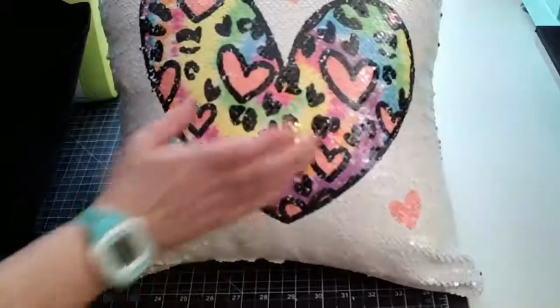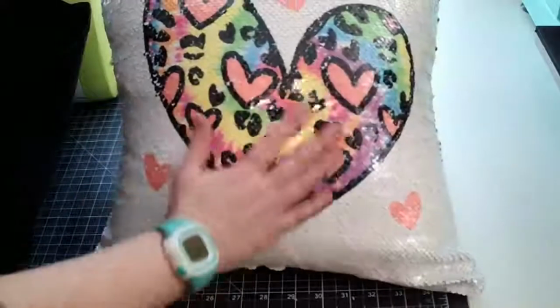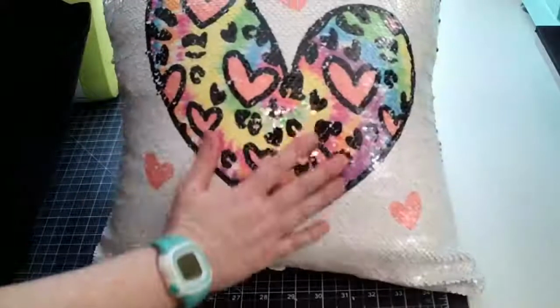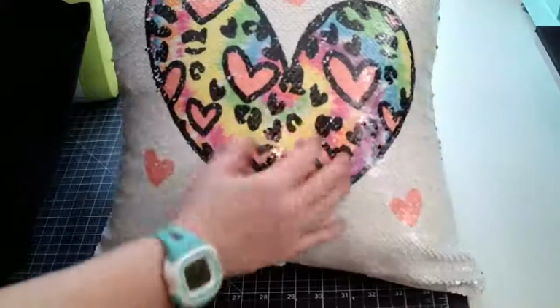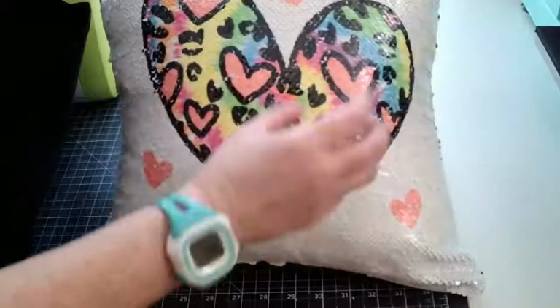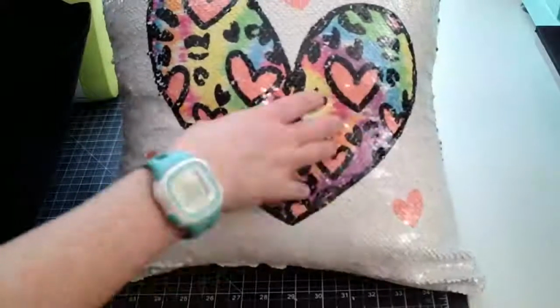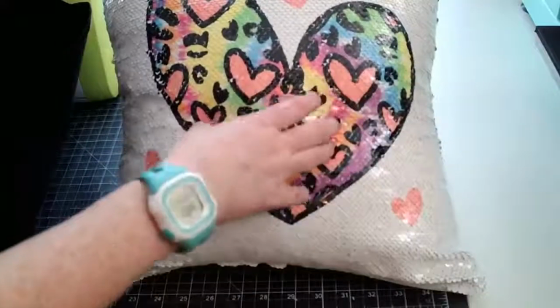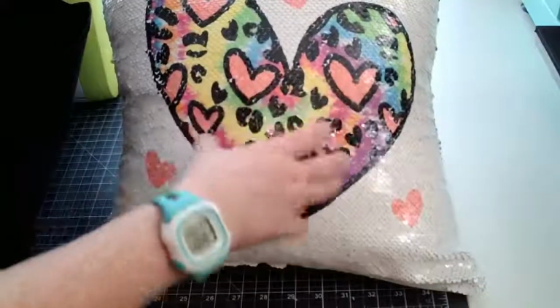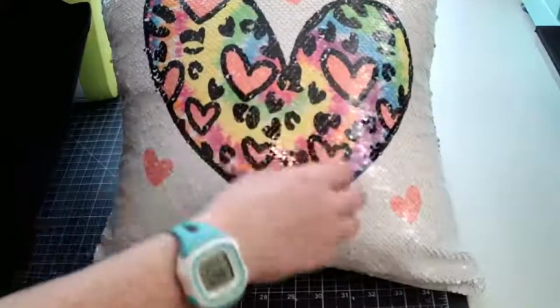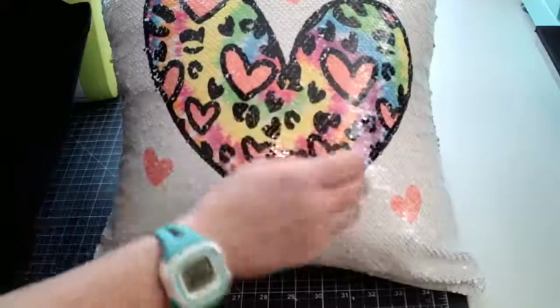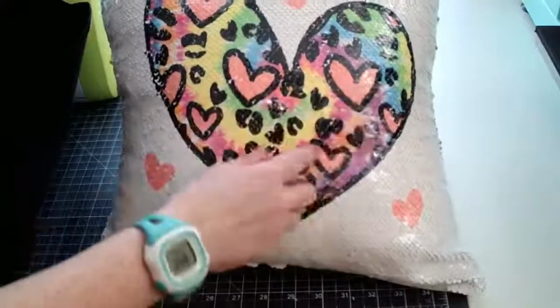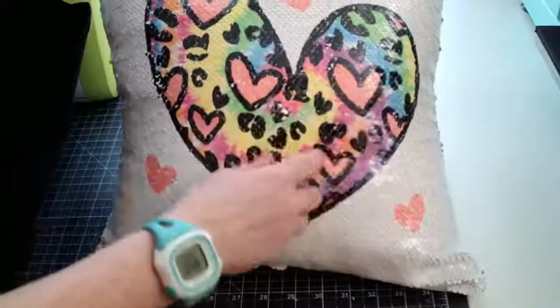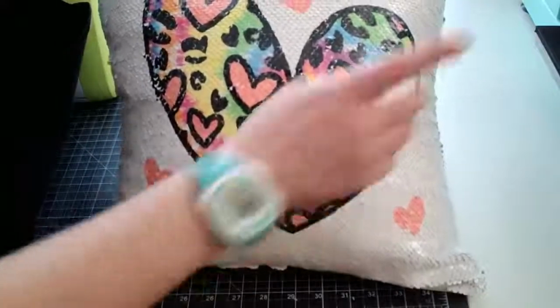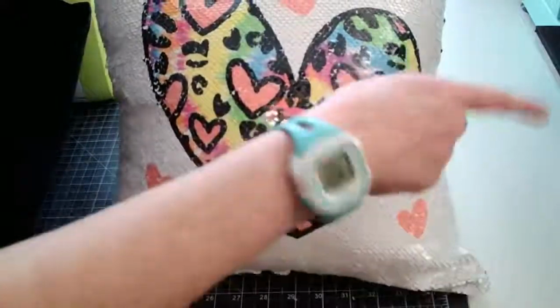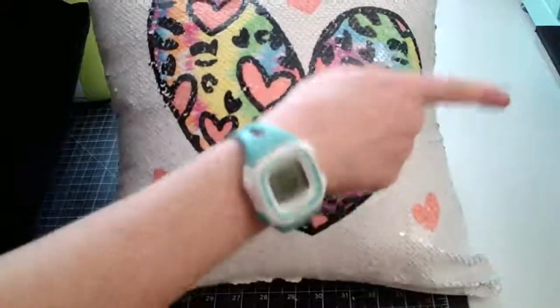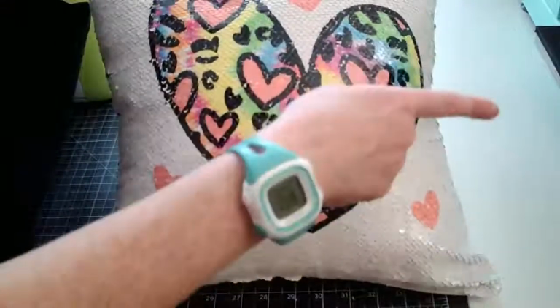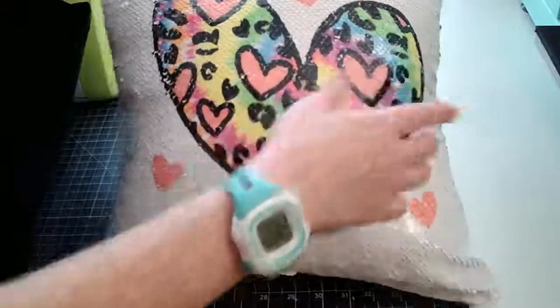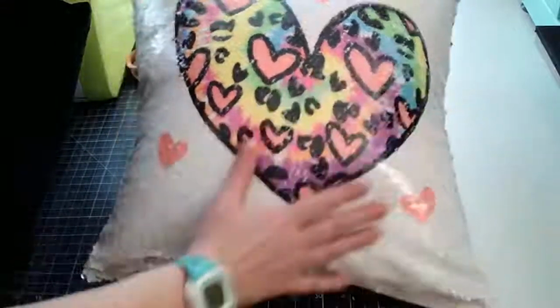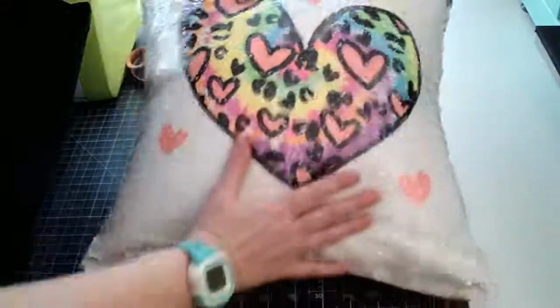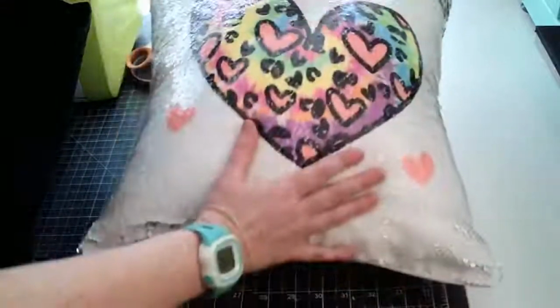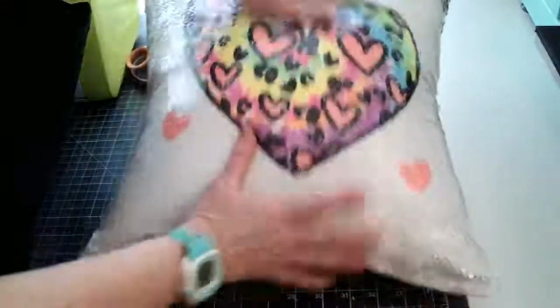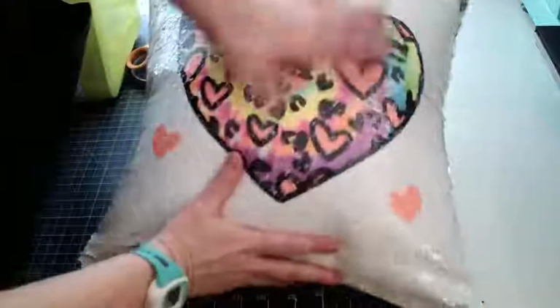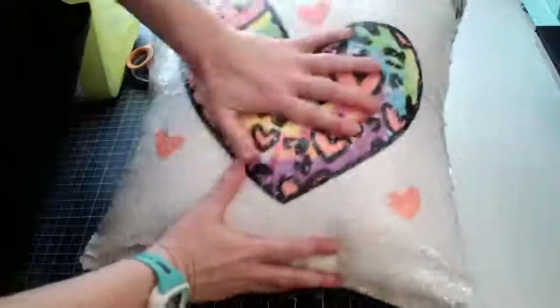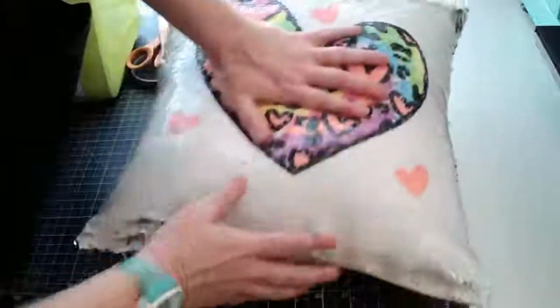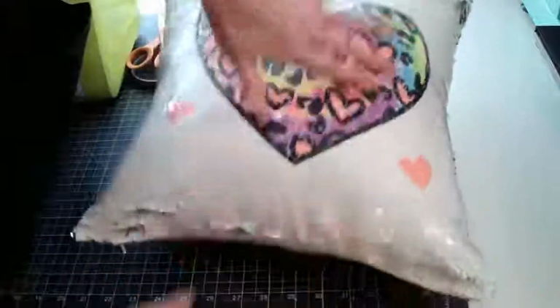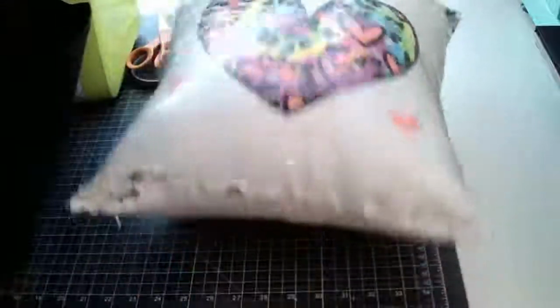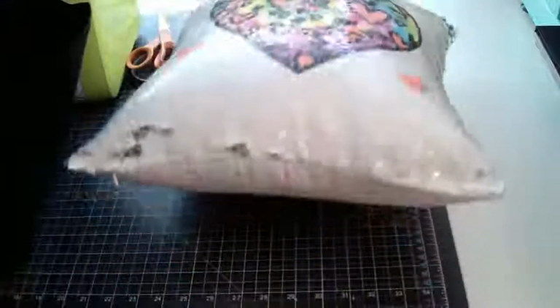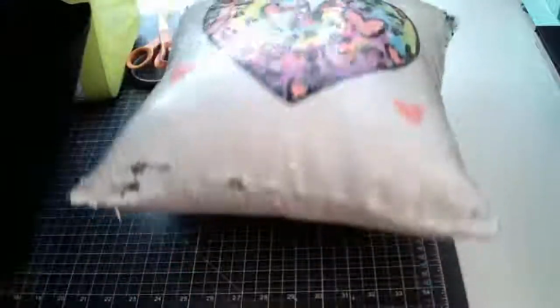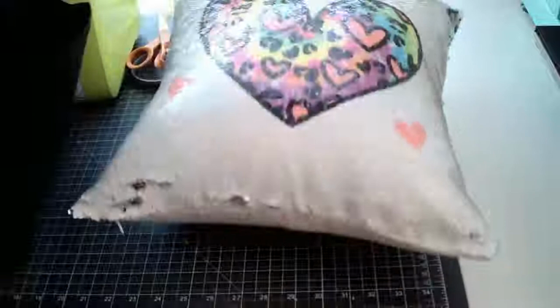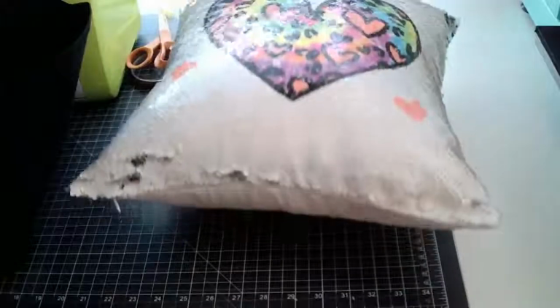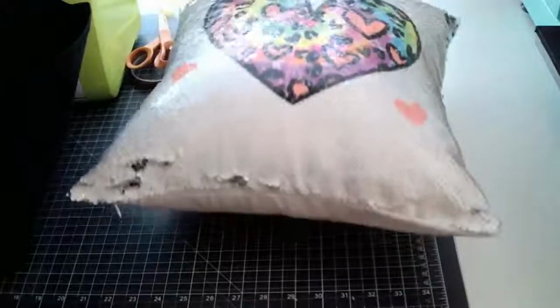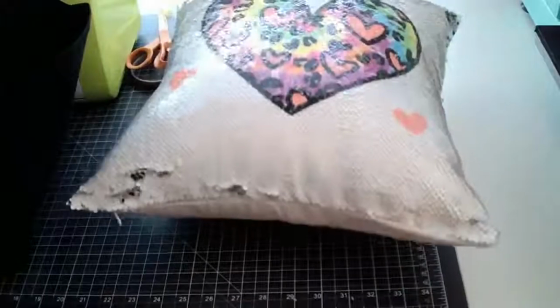That's the Sawgrass 1000 with the Starcraft heat press on a reverse sequin pillow.